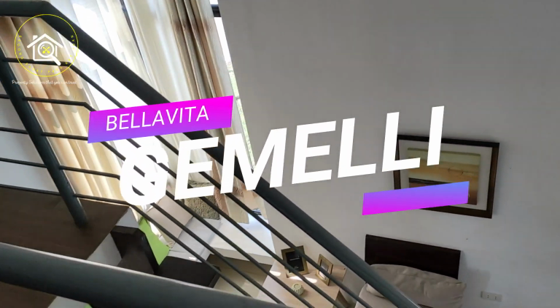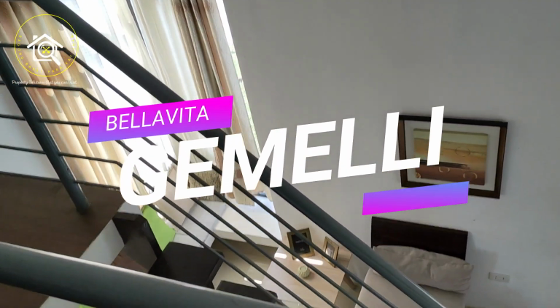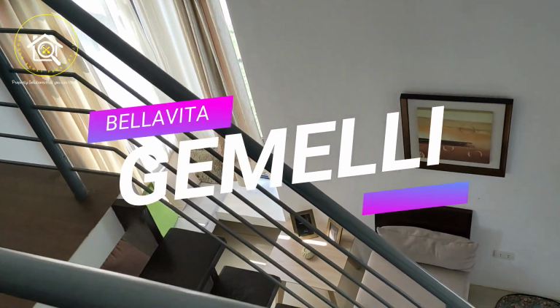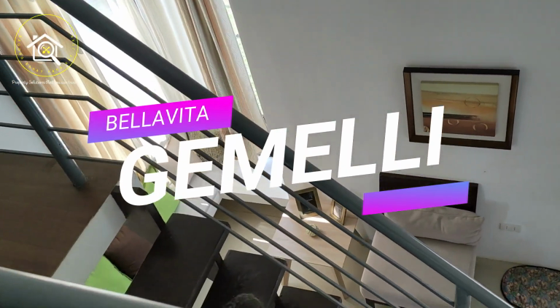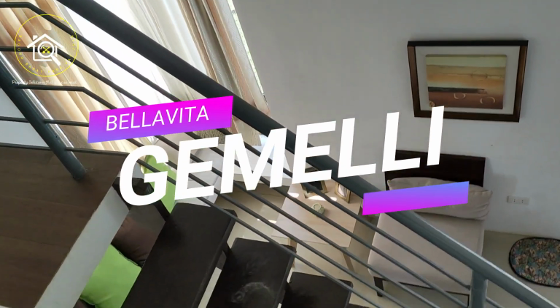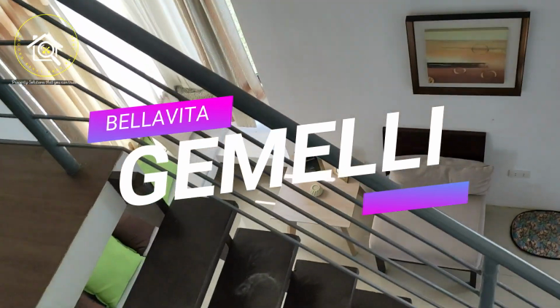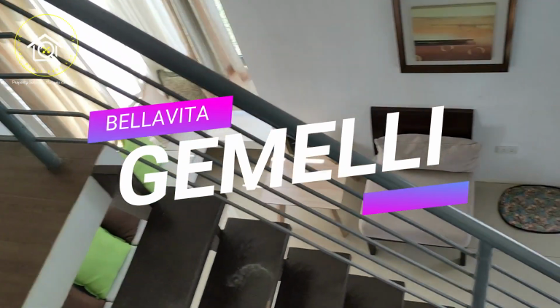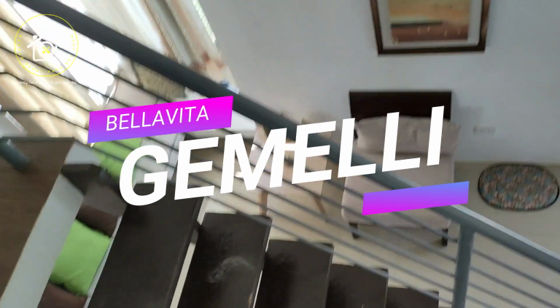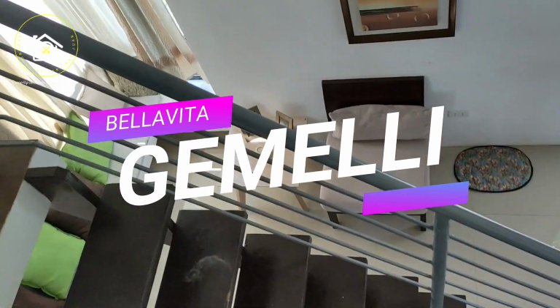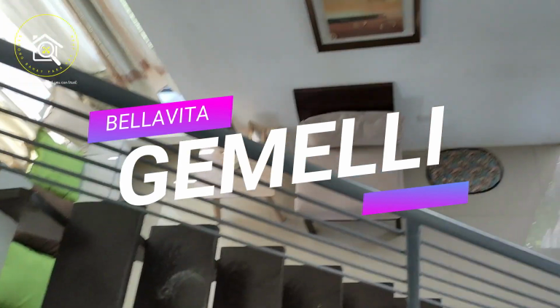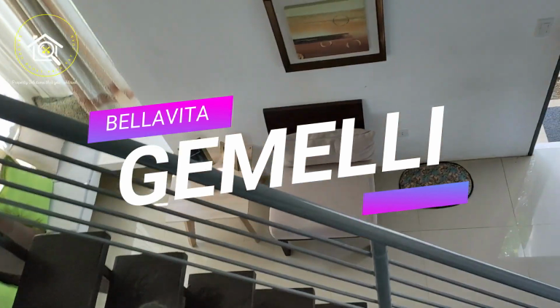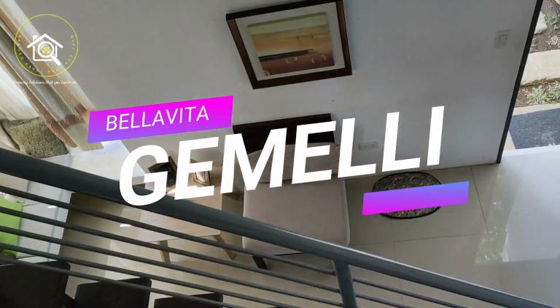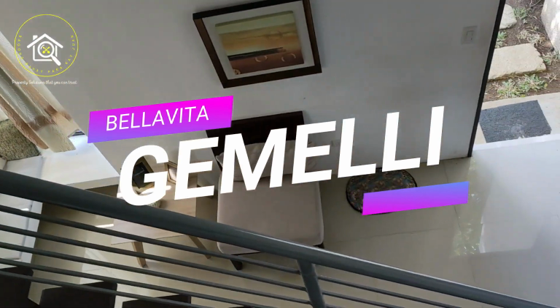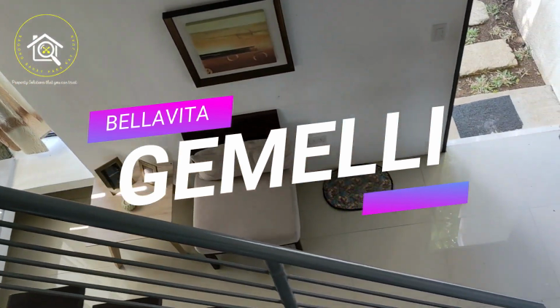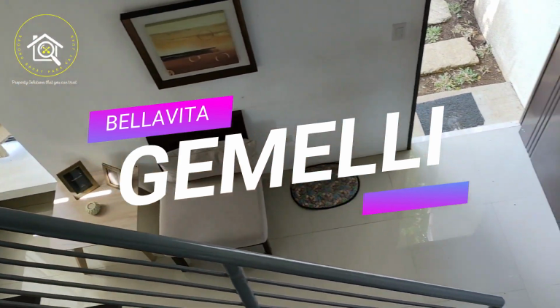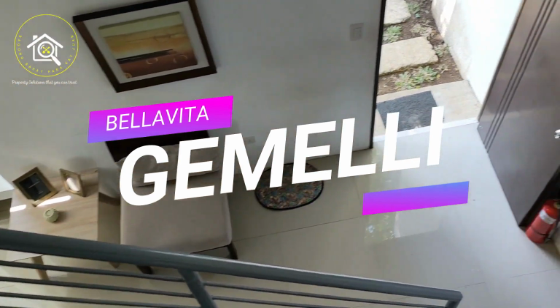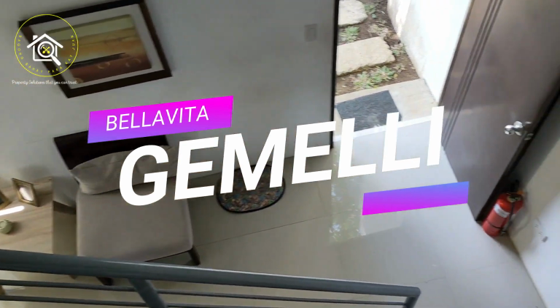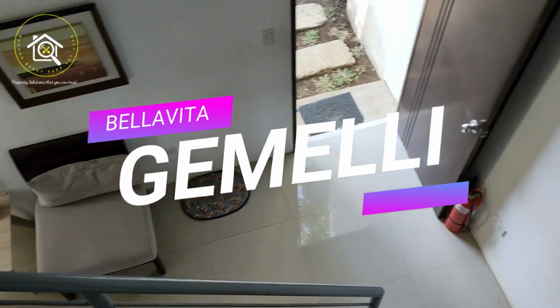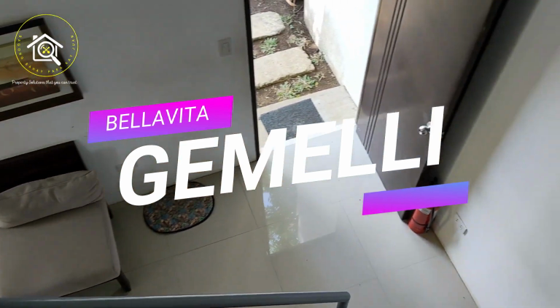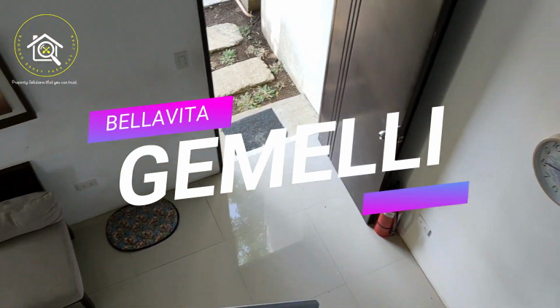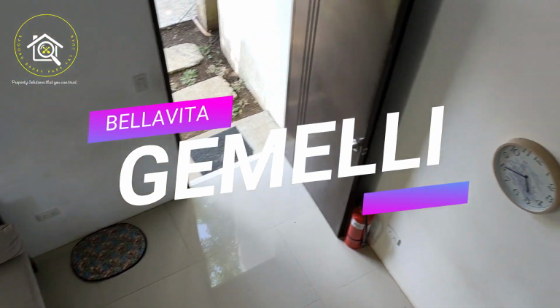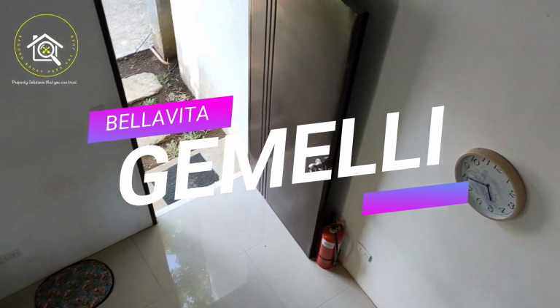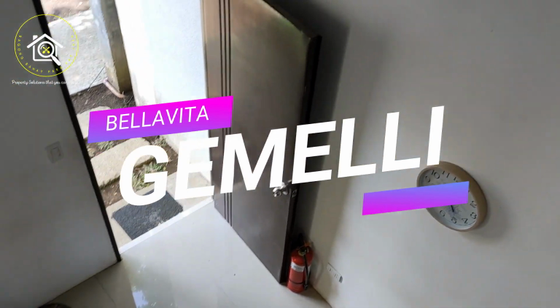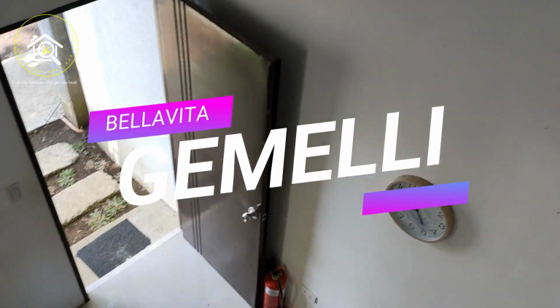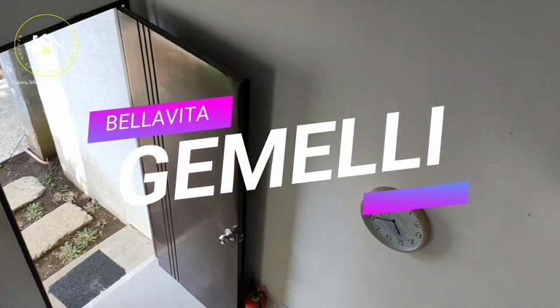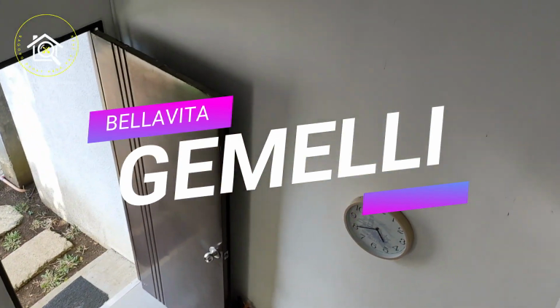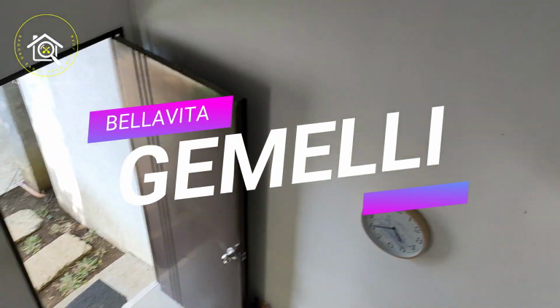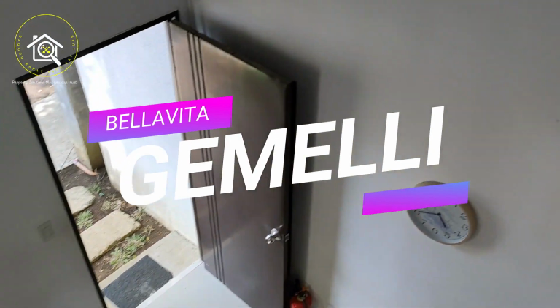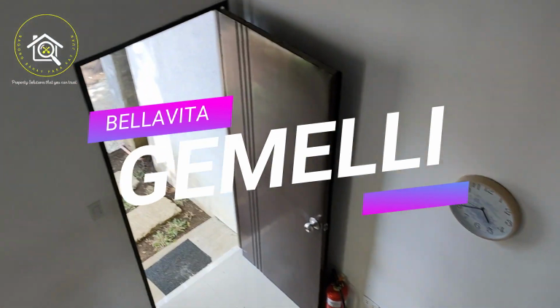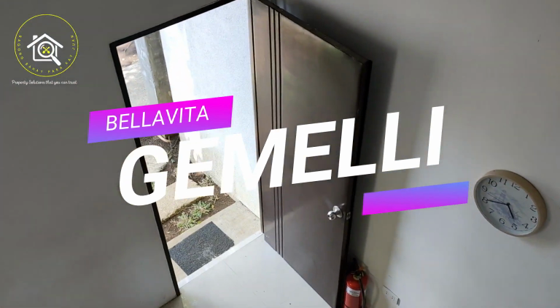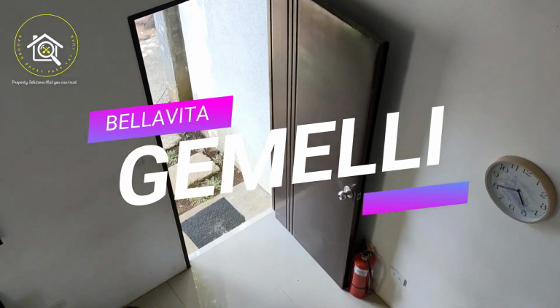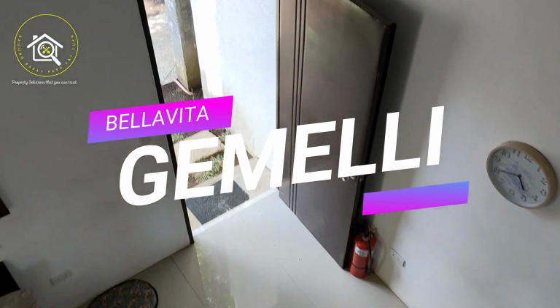There you have it. That's Gemelli of Bella Vita.